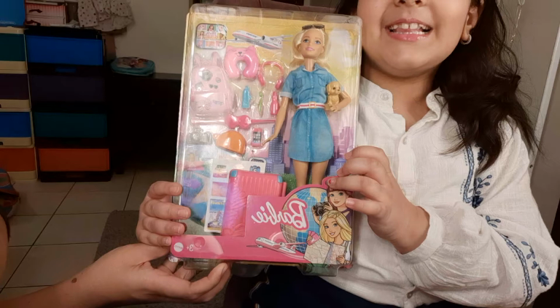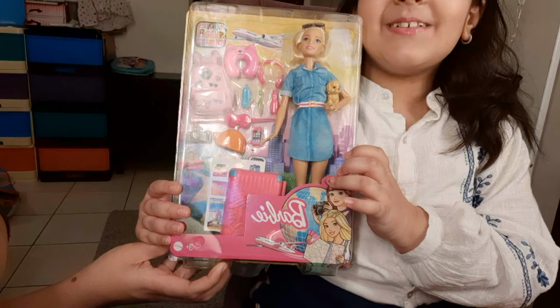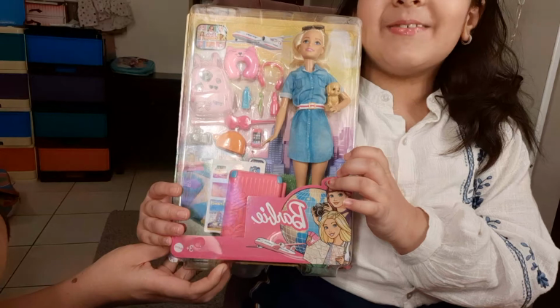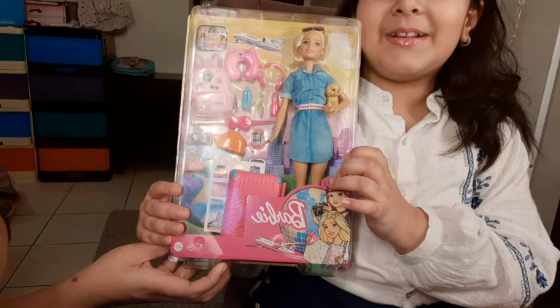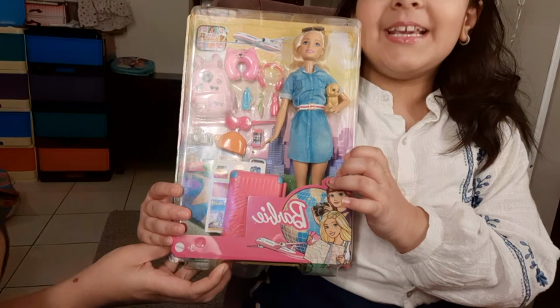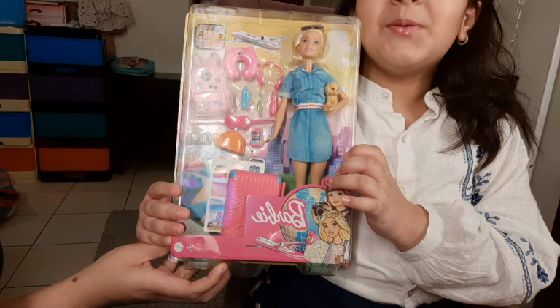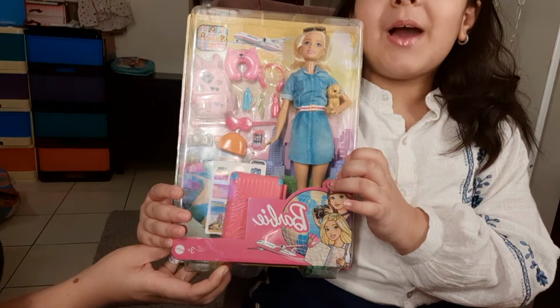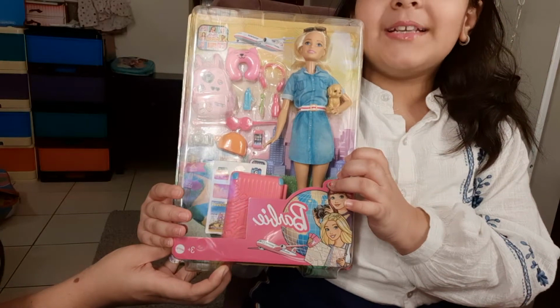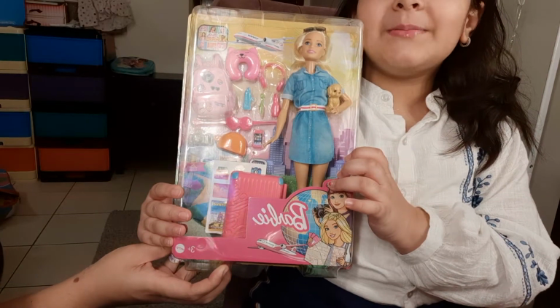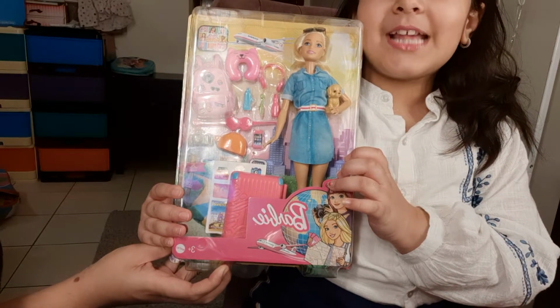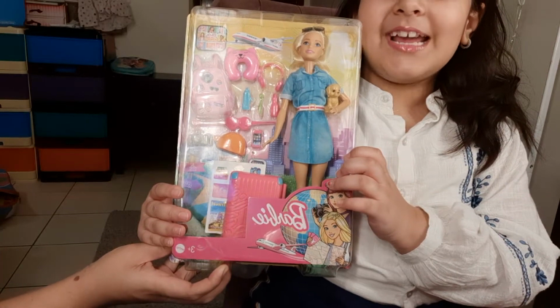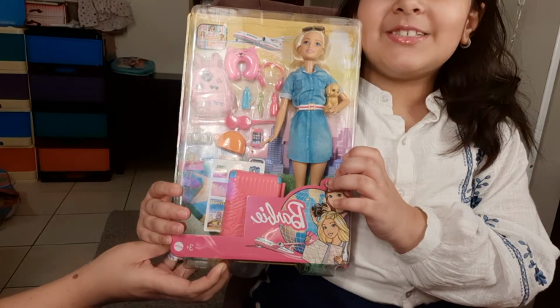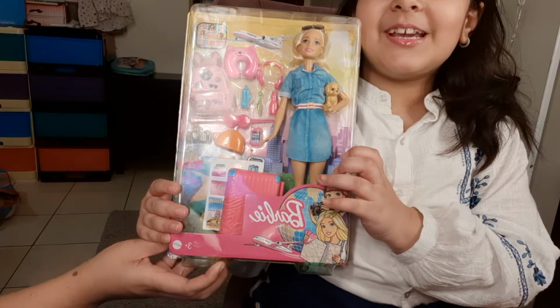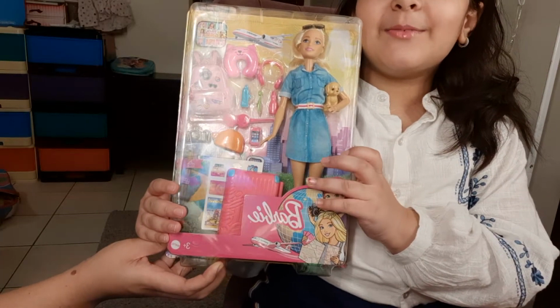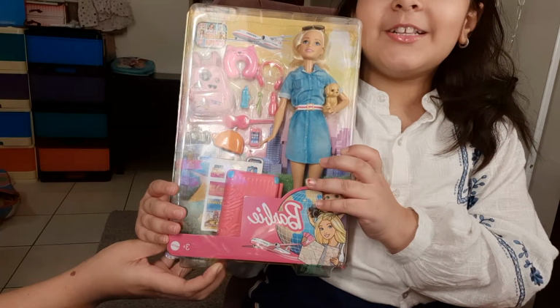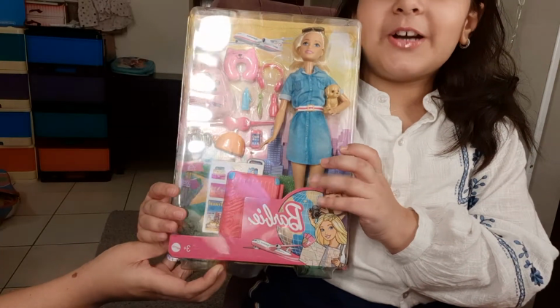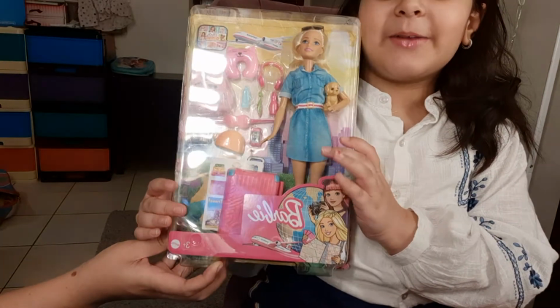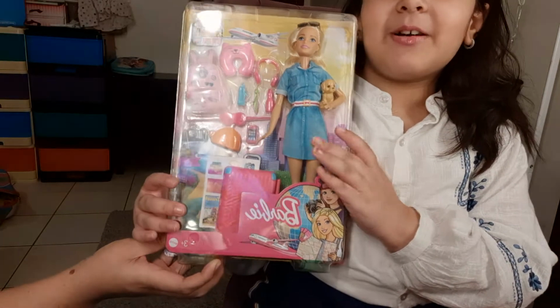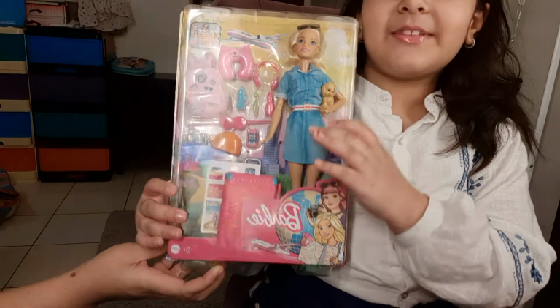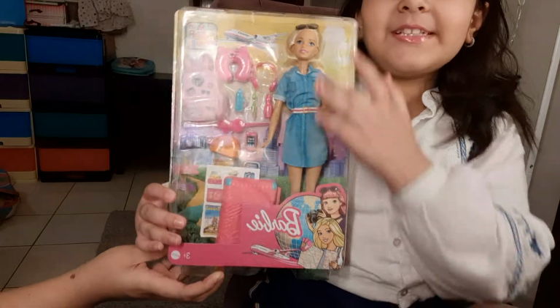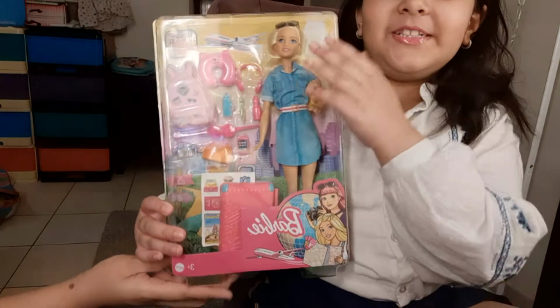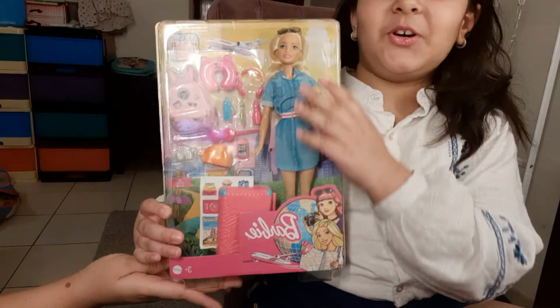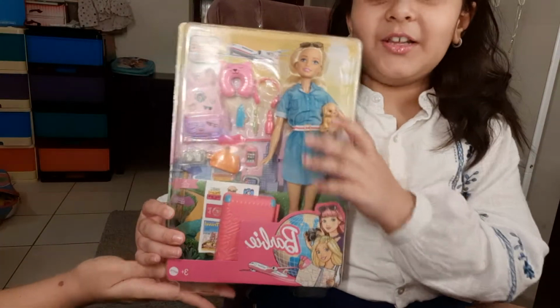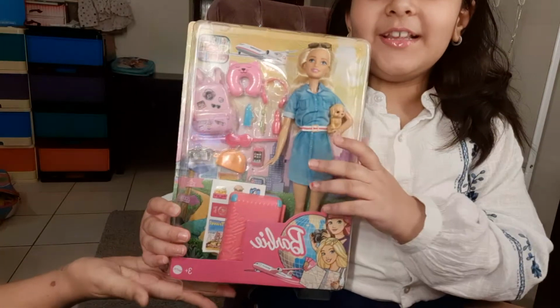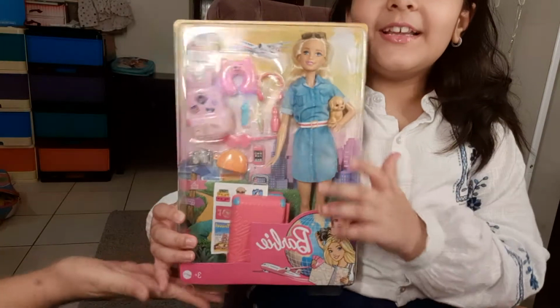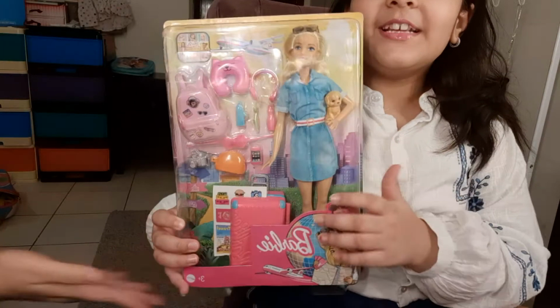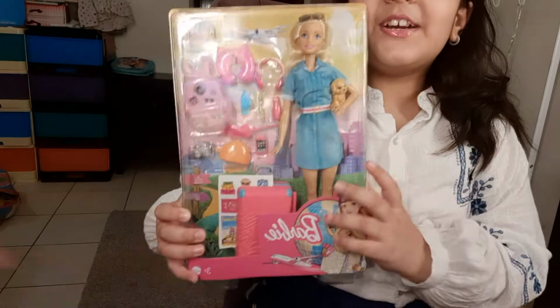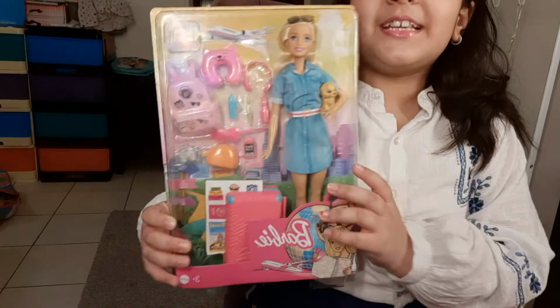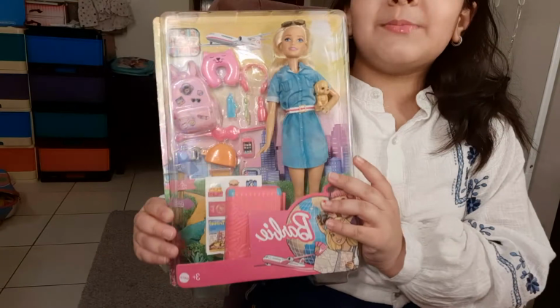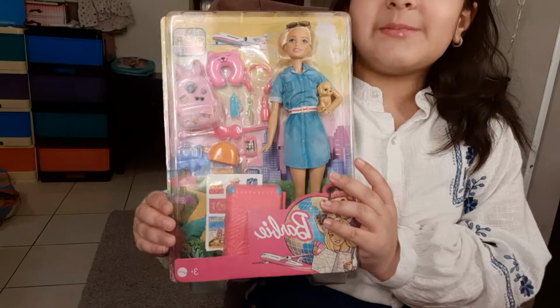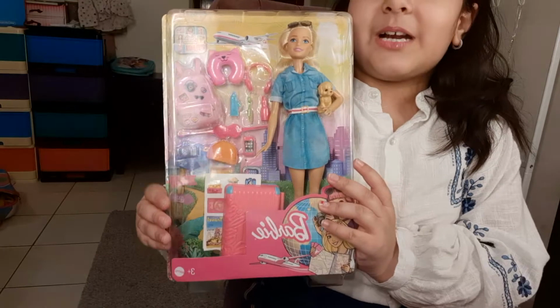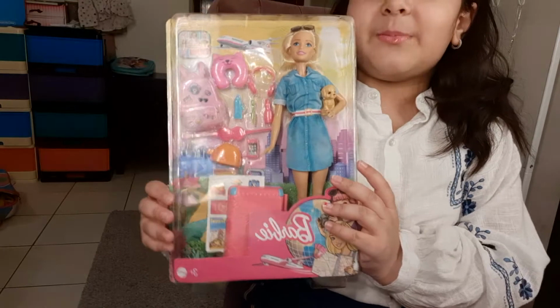Hello everybody! My name is Haya and today I'm going to talk about this doll. Her name is Barbie.